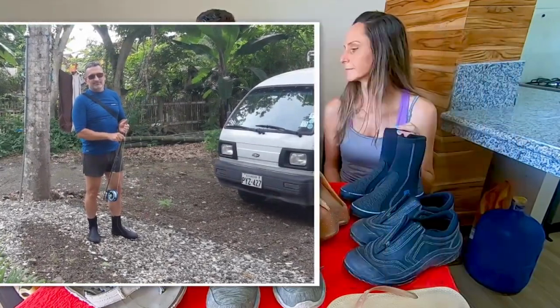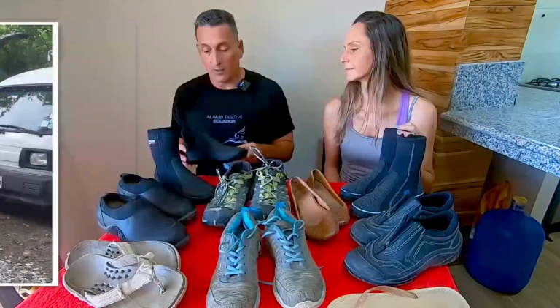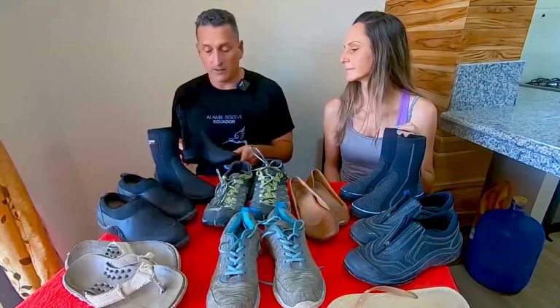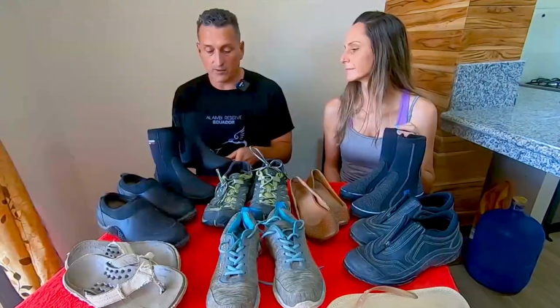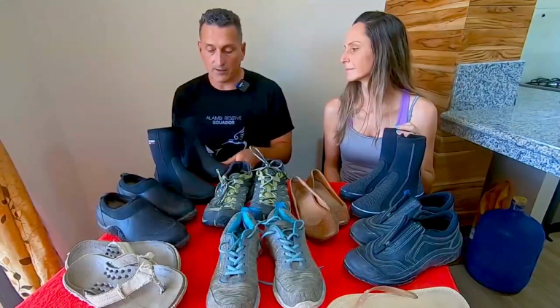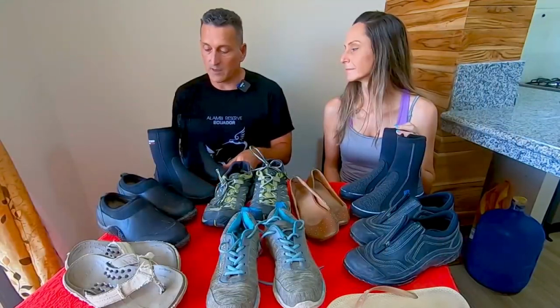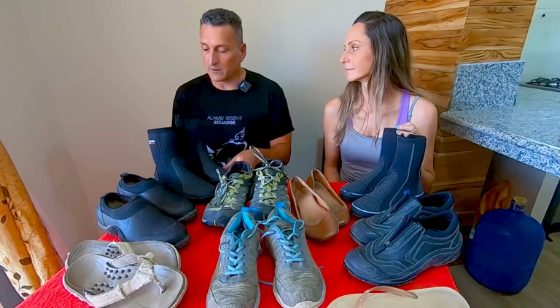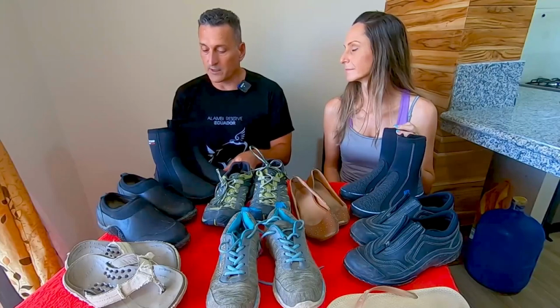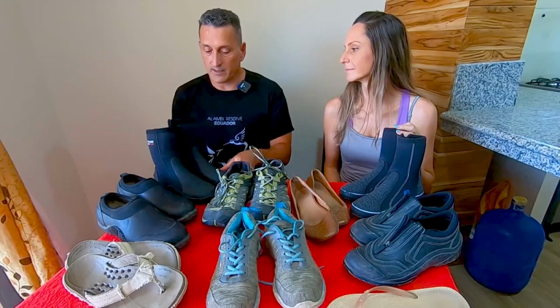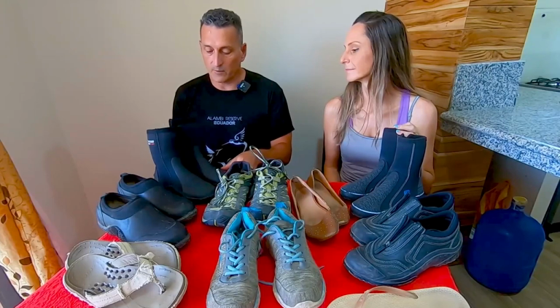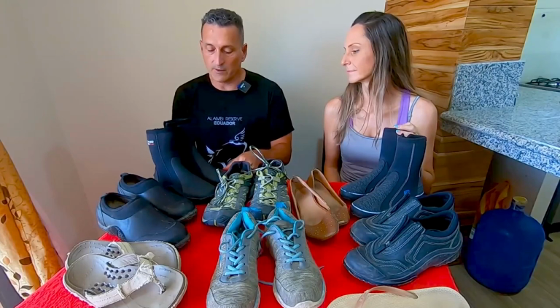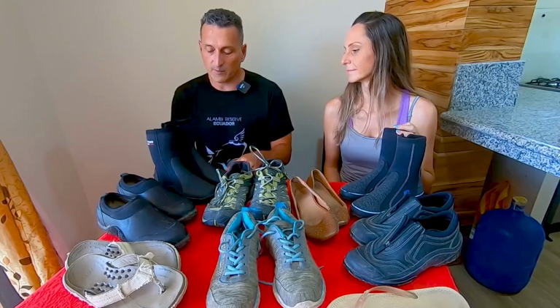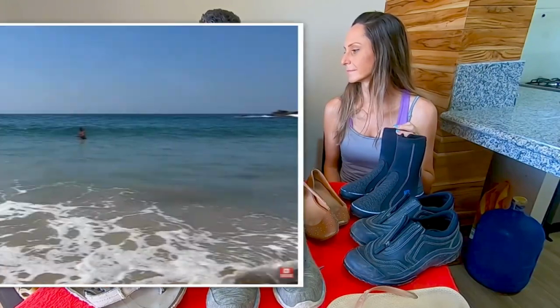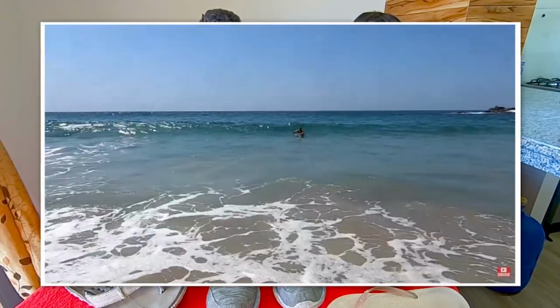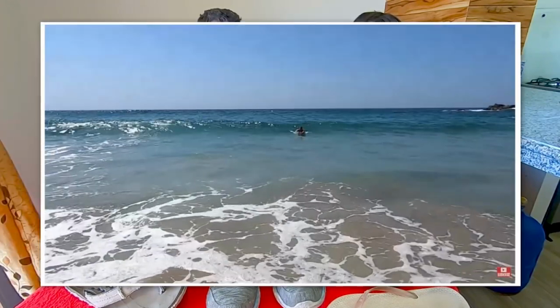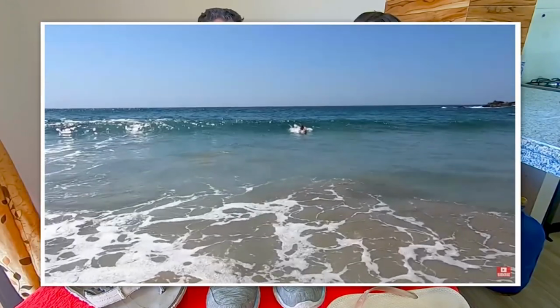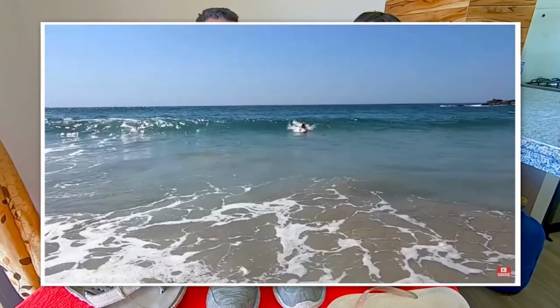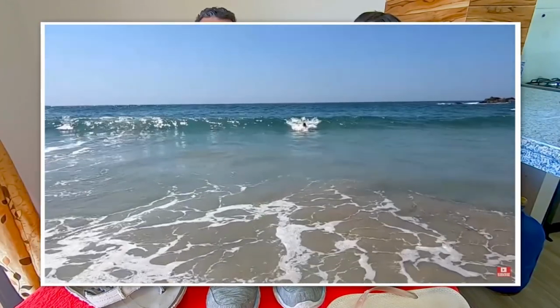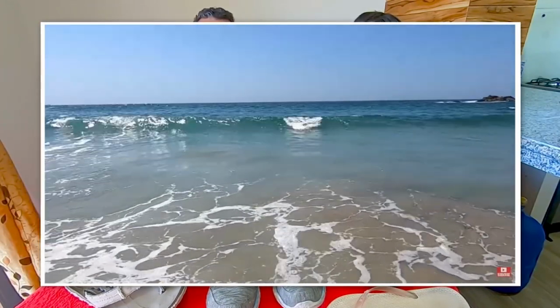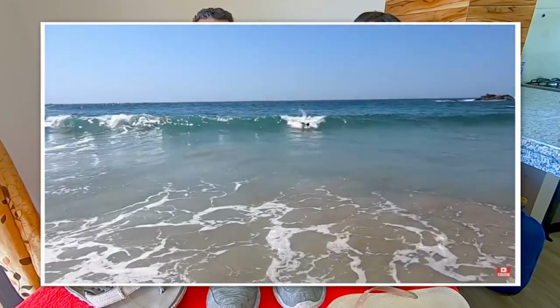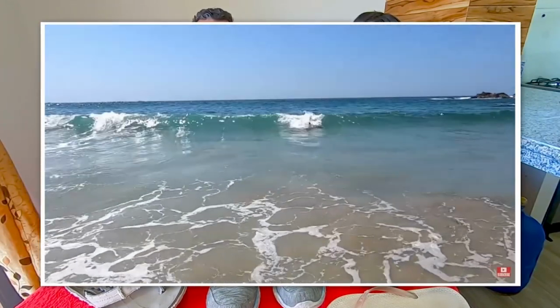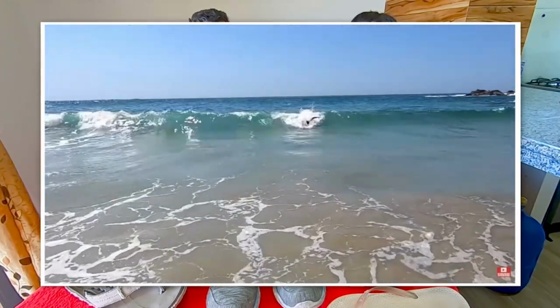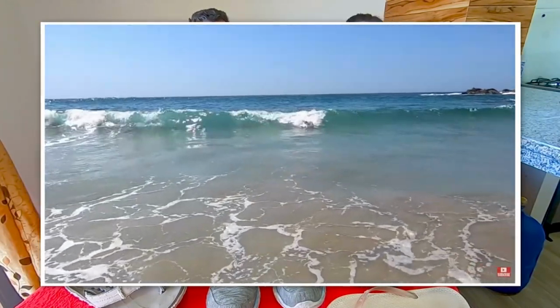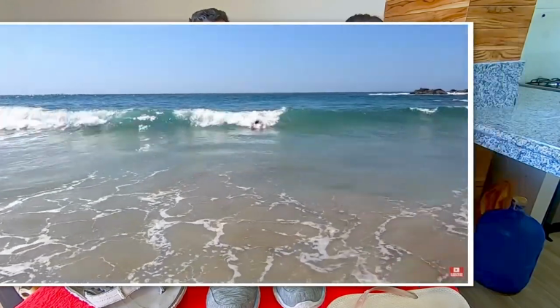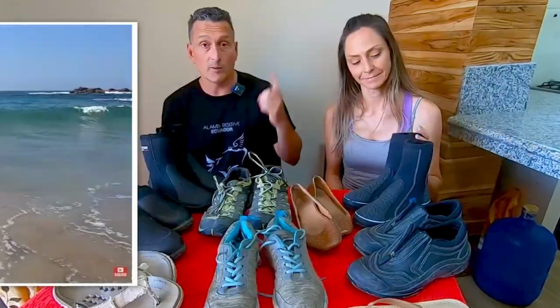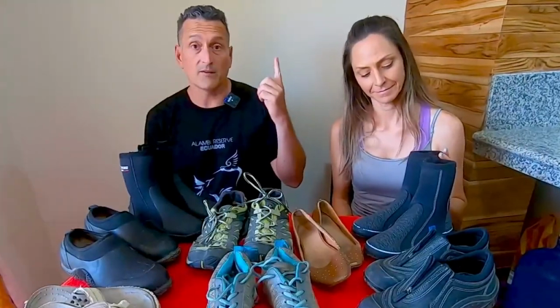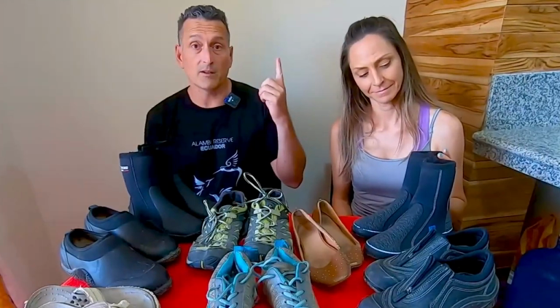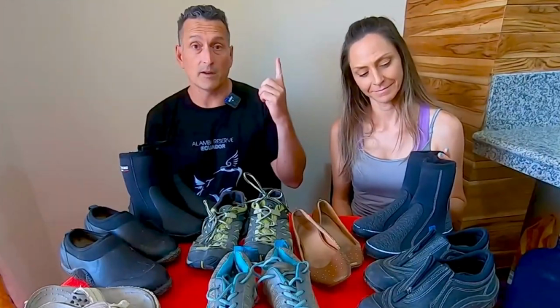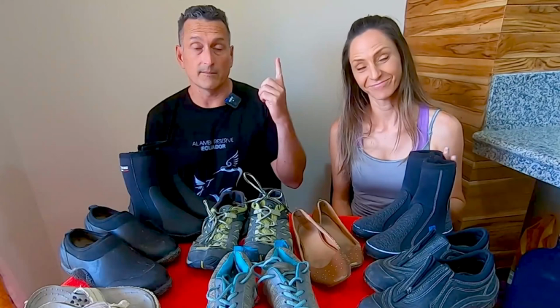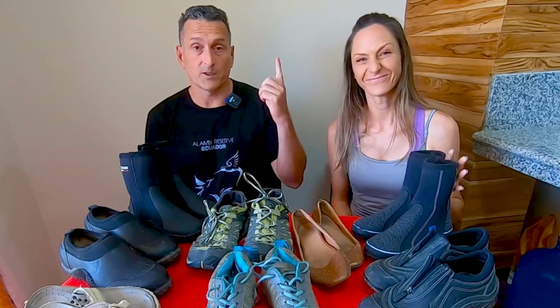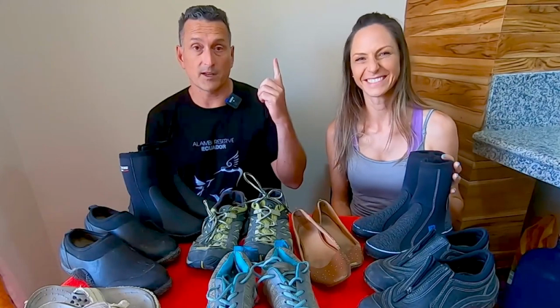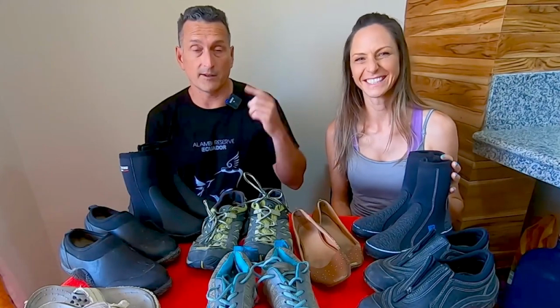We use these shoes all the time. Like Laurie said, we love to body surf — that's our main form of exercise. In fact, we made a video on it you can check out.